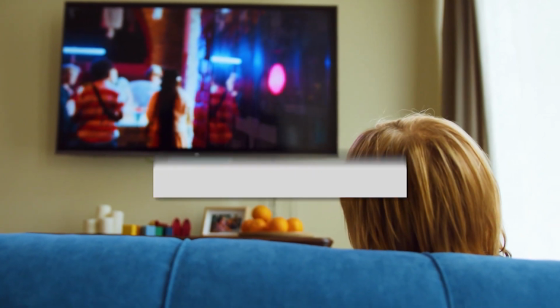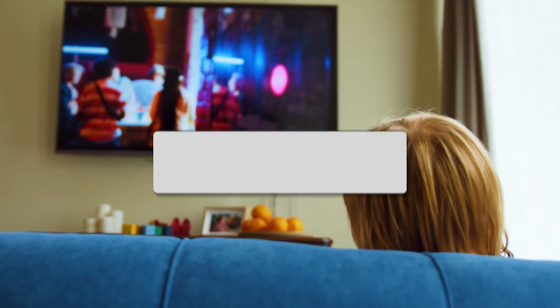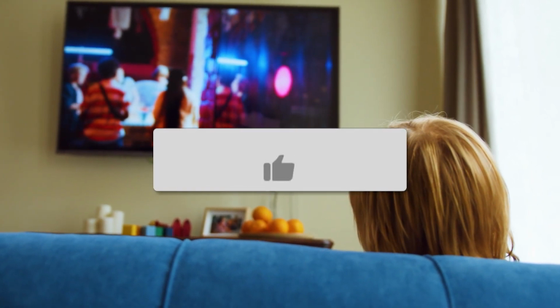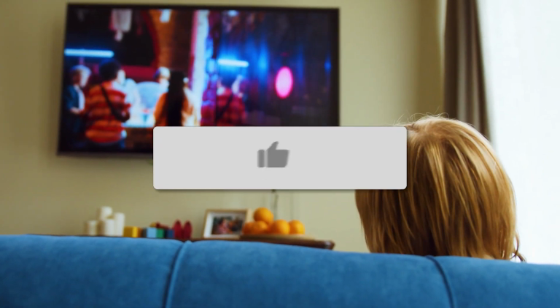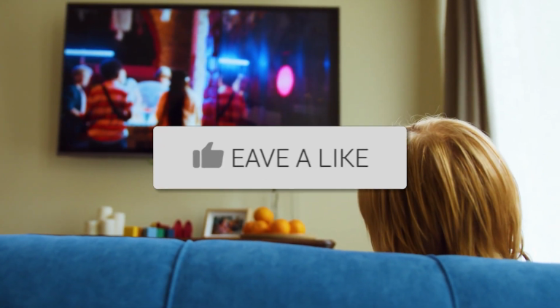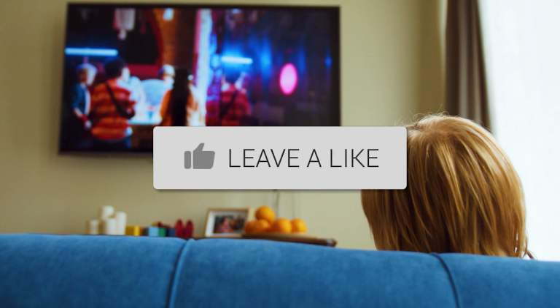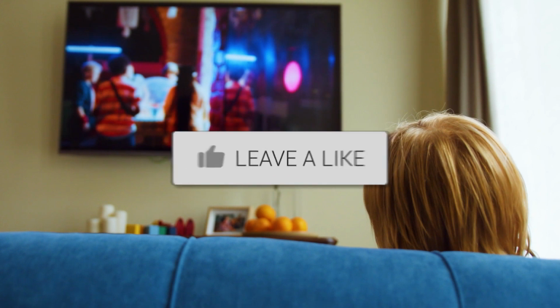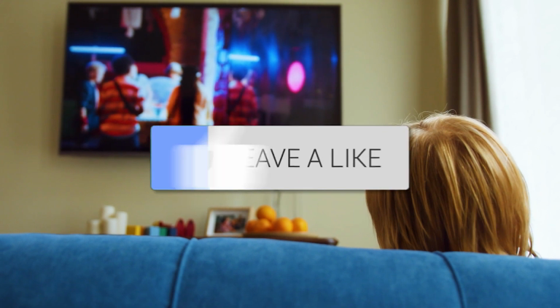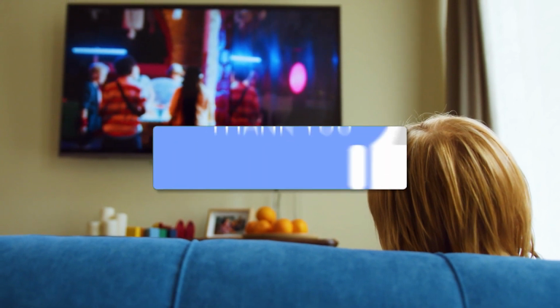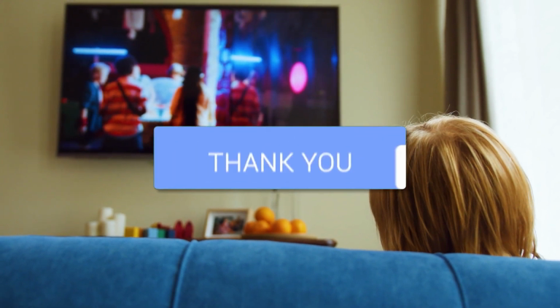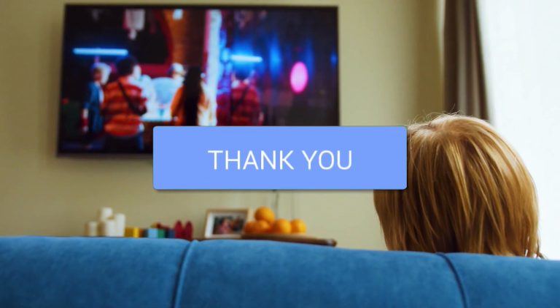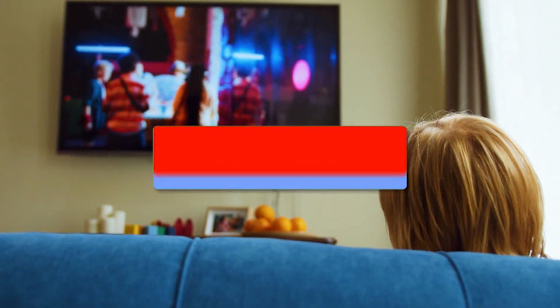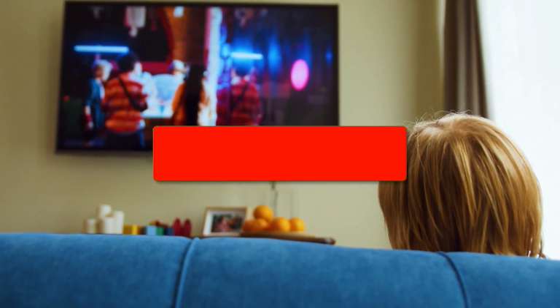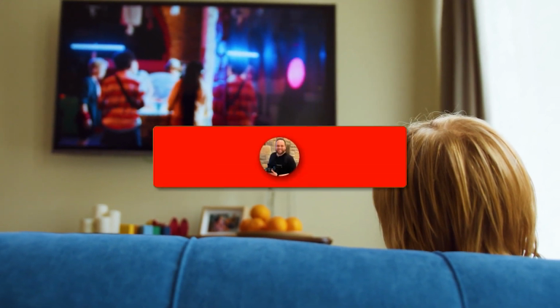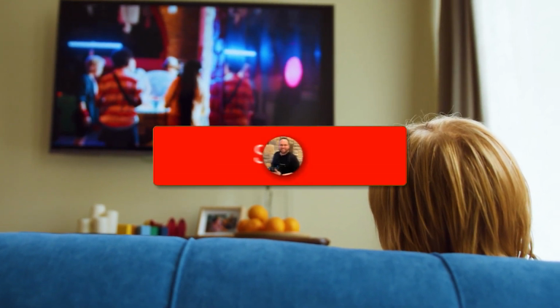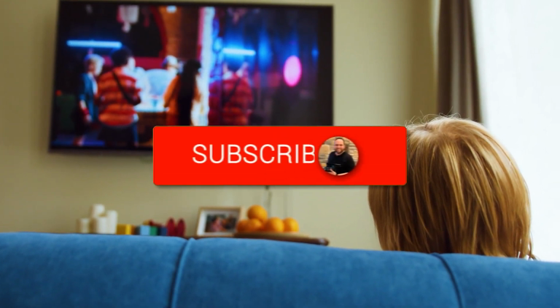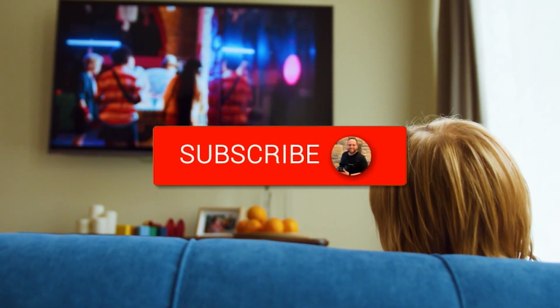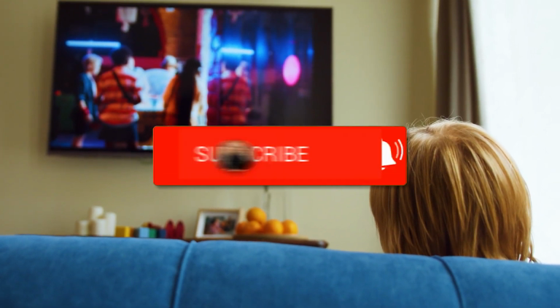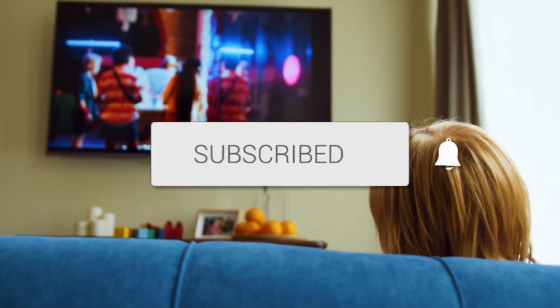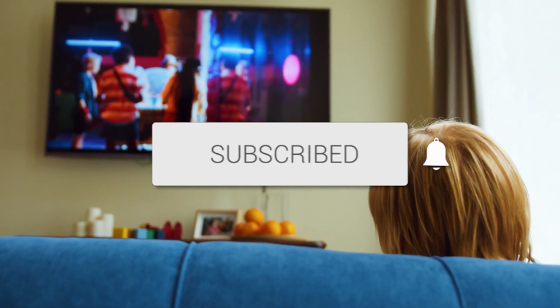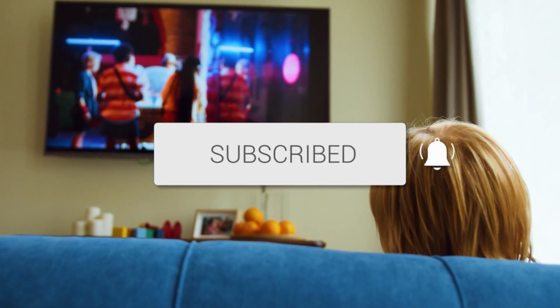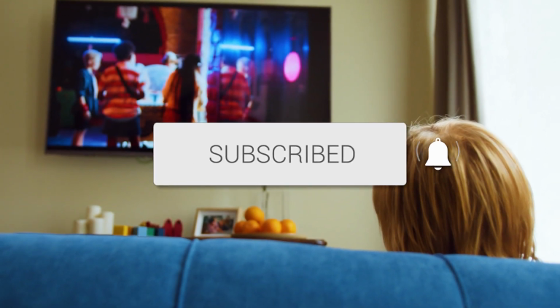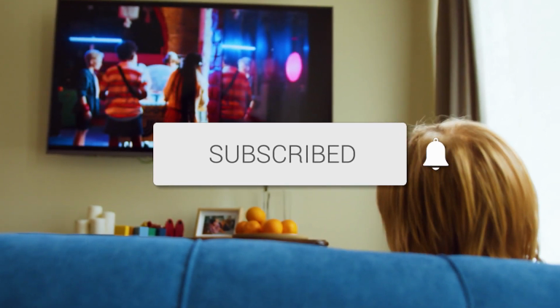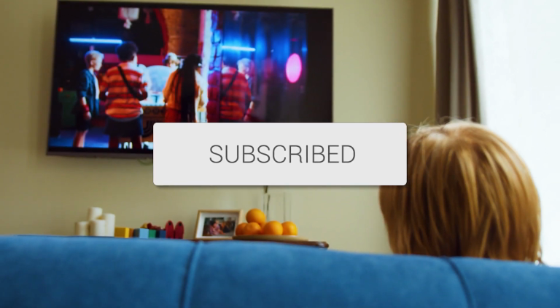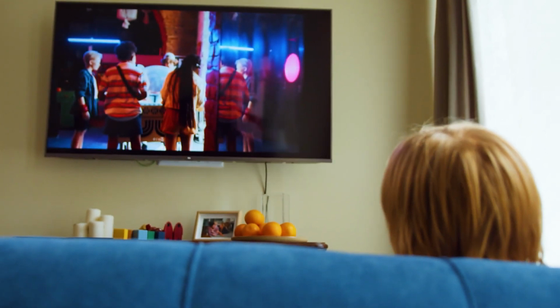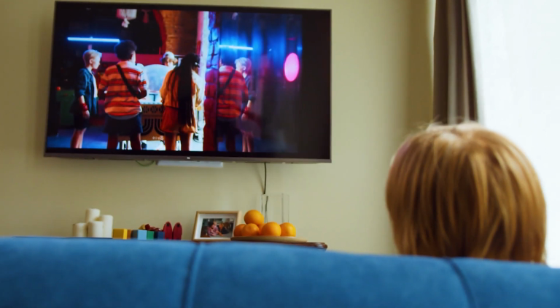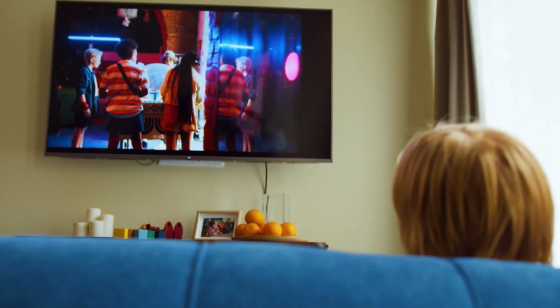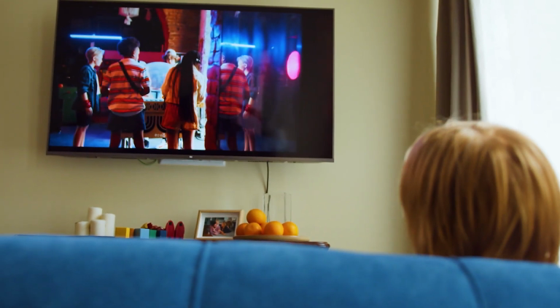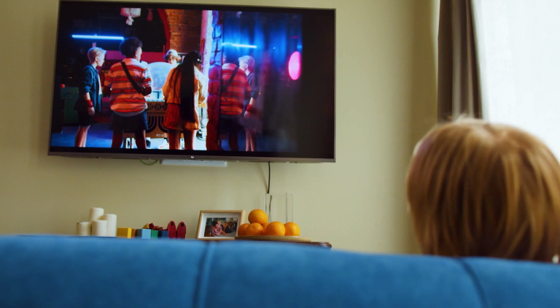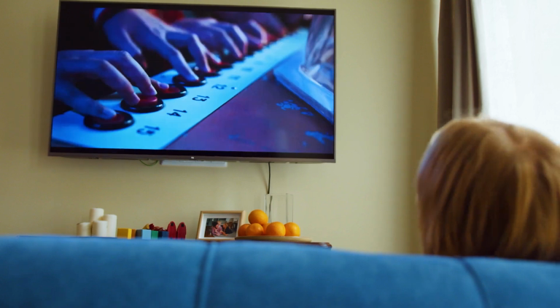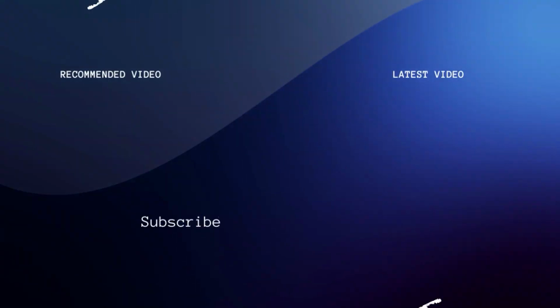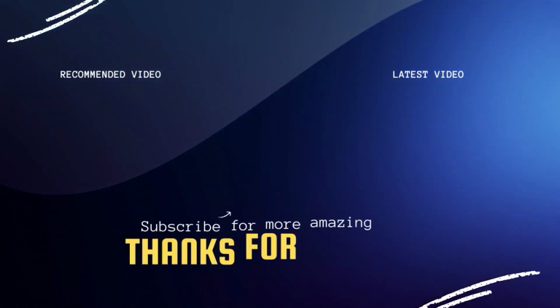If it was, go ahead and click a thumbs up on it, and go ahead and subscribe to my channel. I make tech videos all the time and I would love to have you back in the next one. Take care.